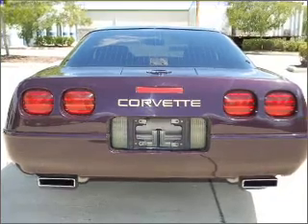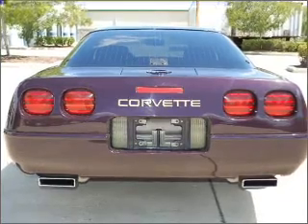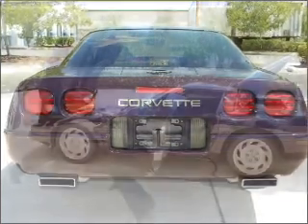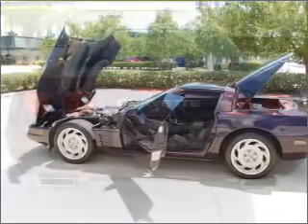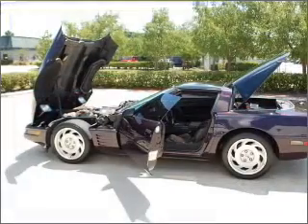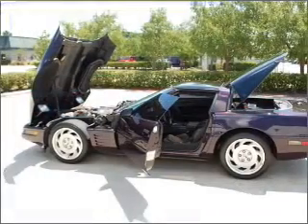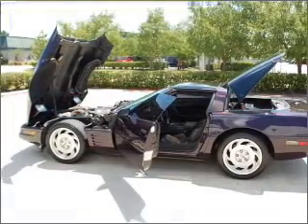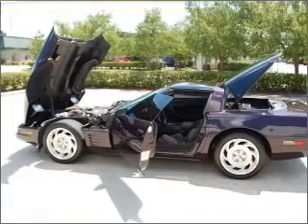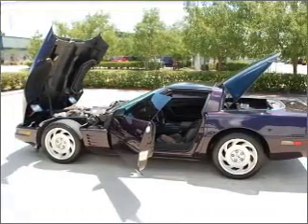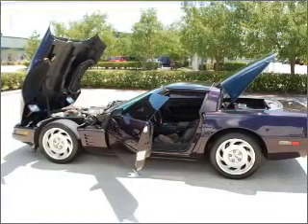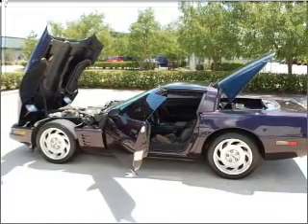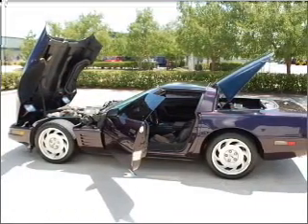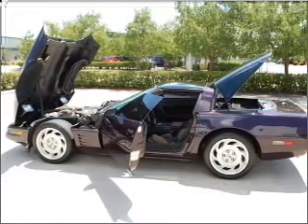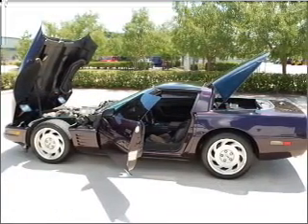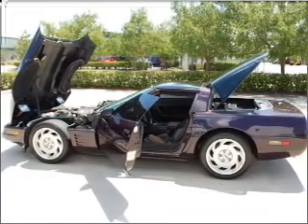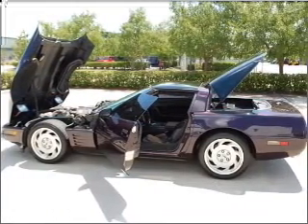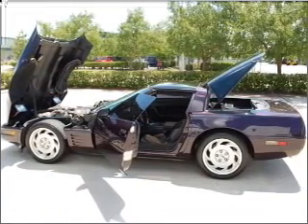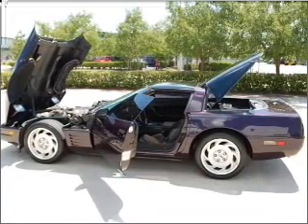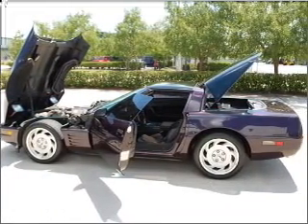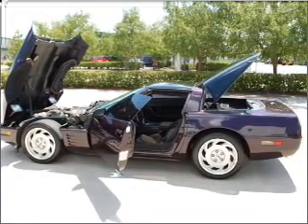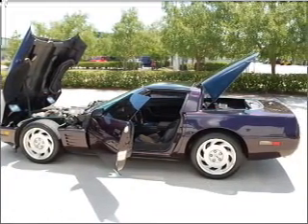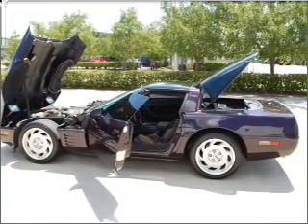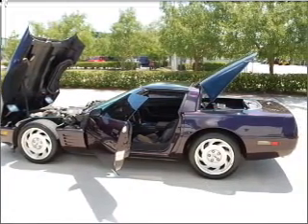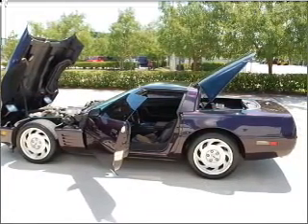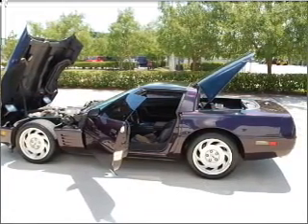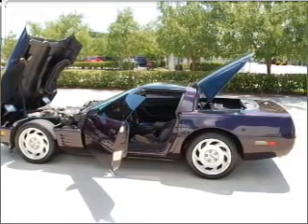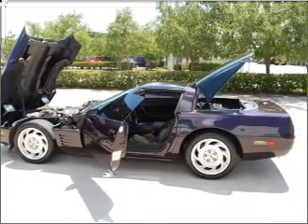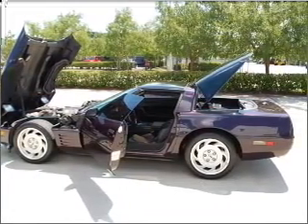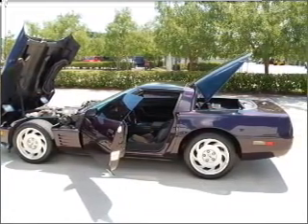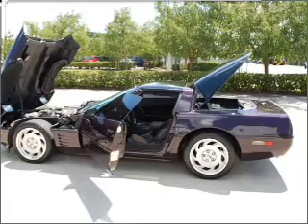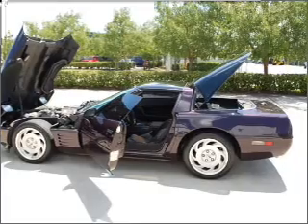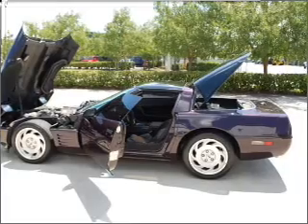We would love to talk to you more about this Corvette. Please contact us for more information.